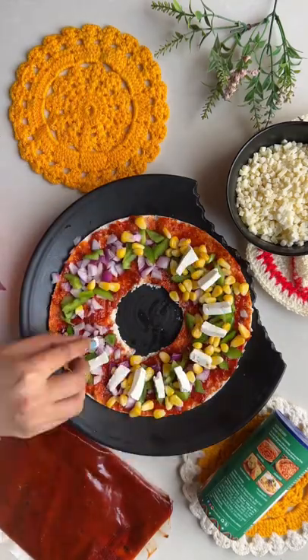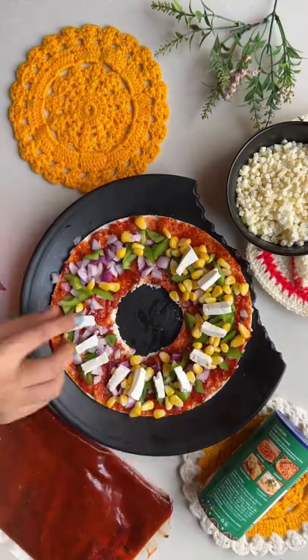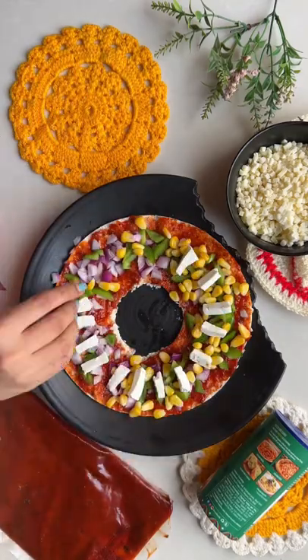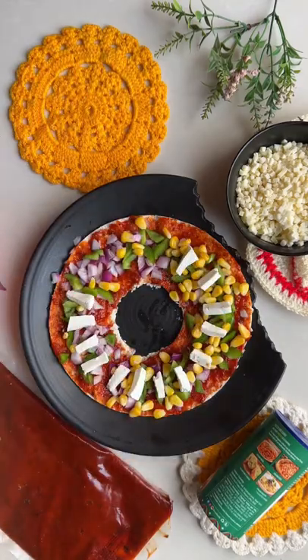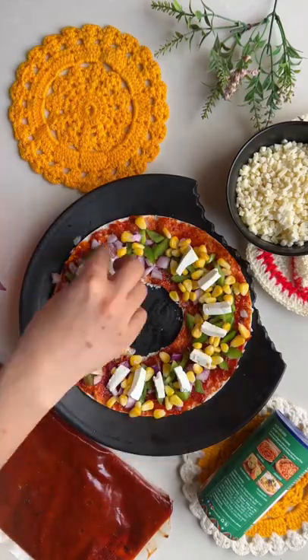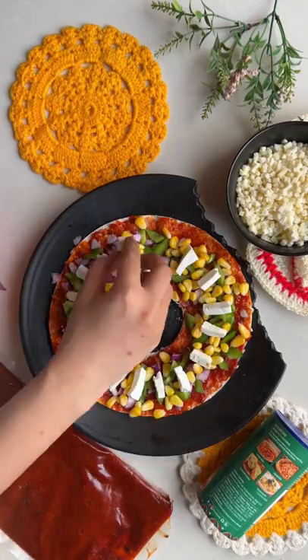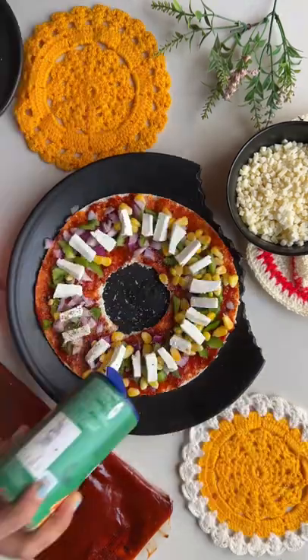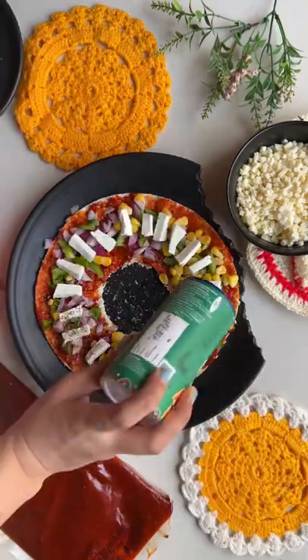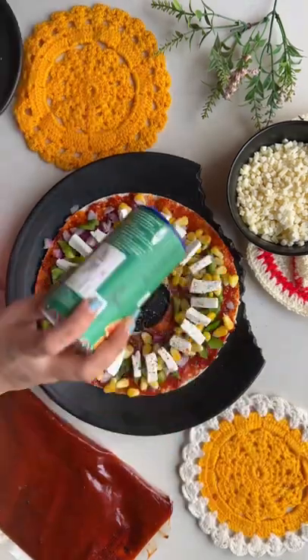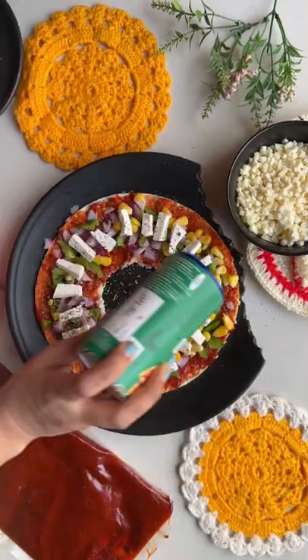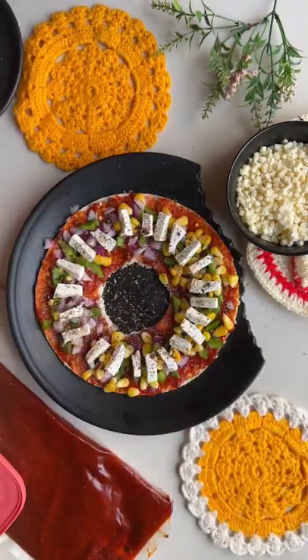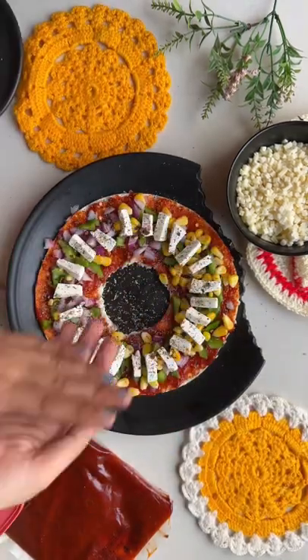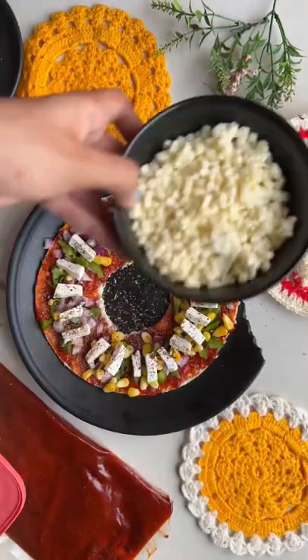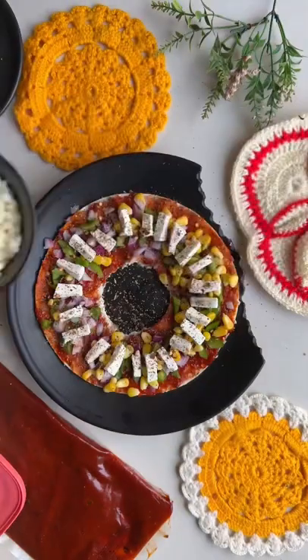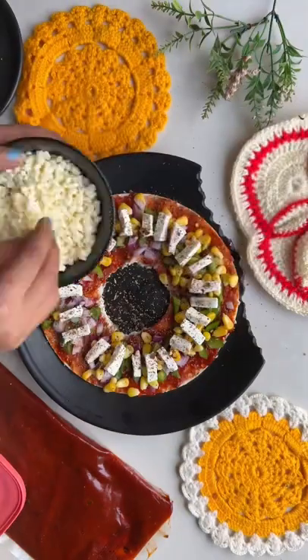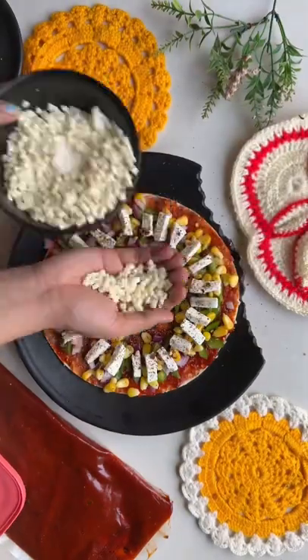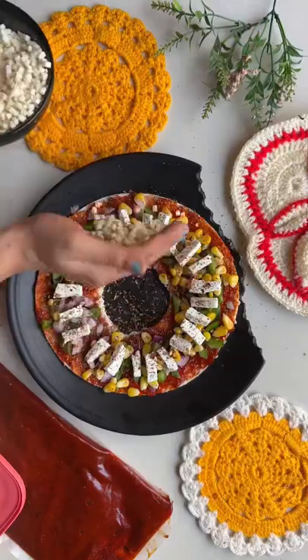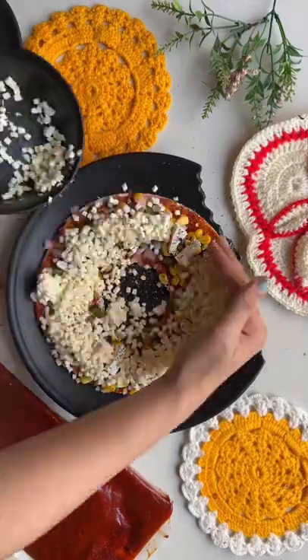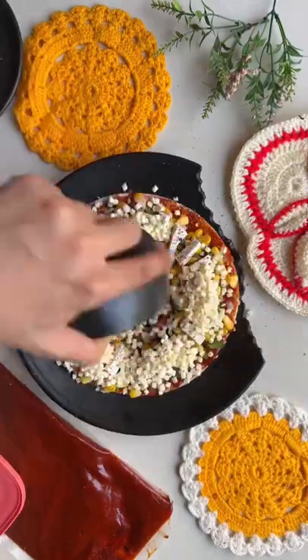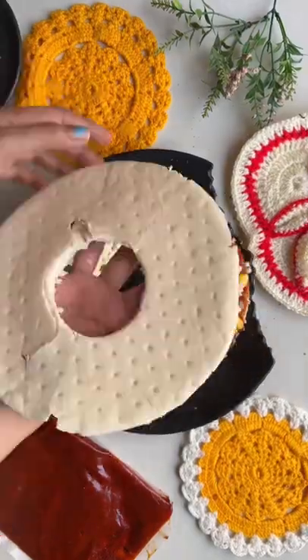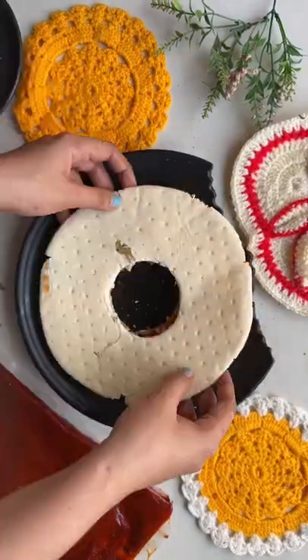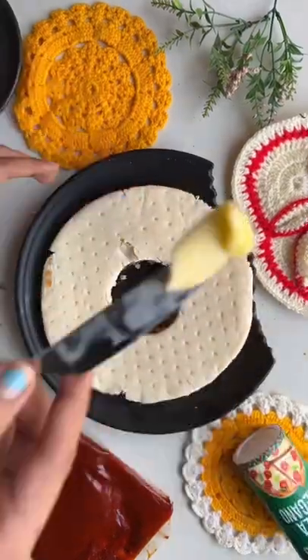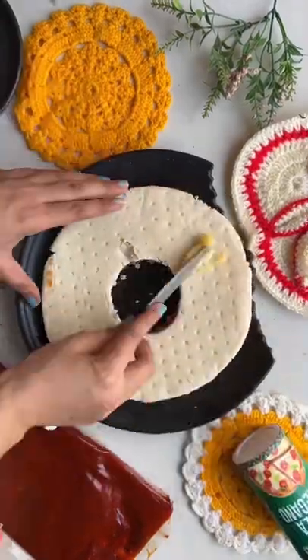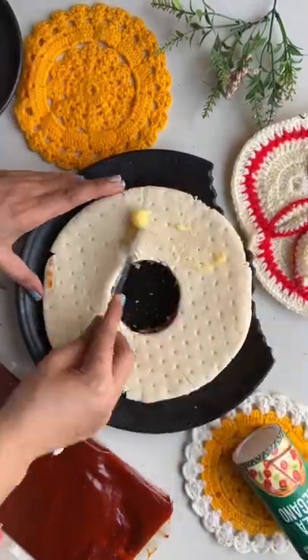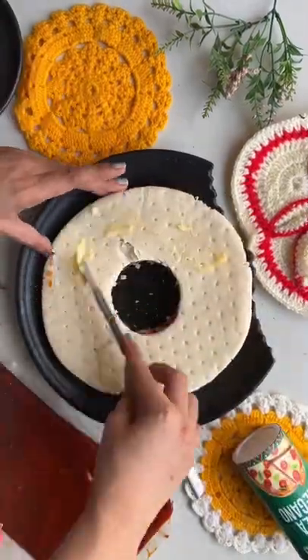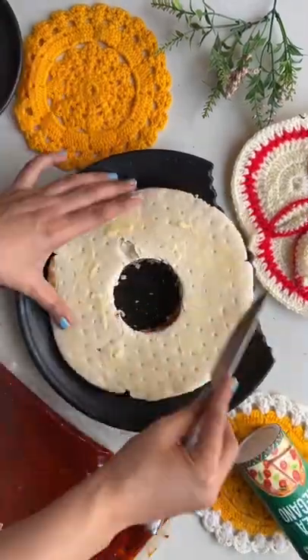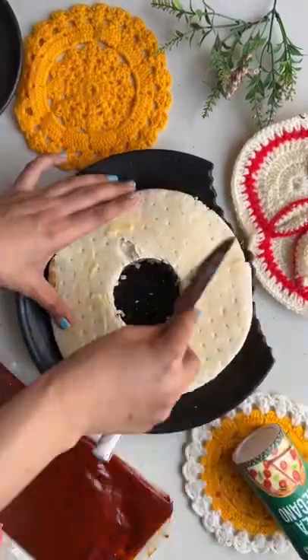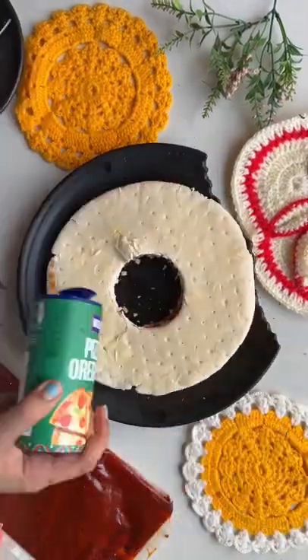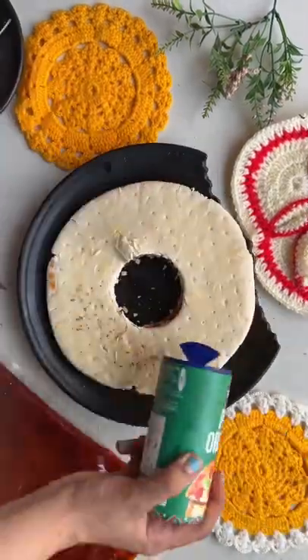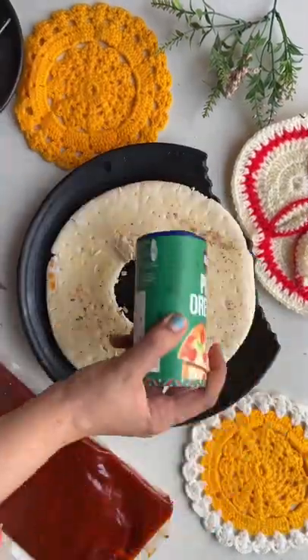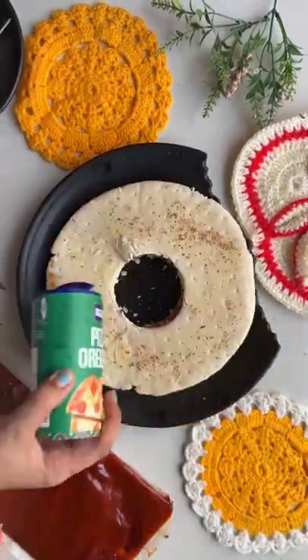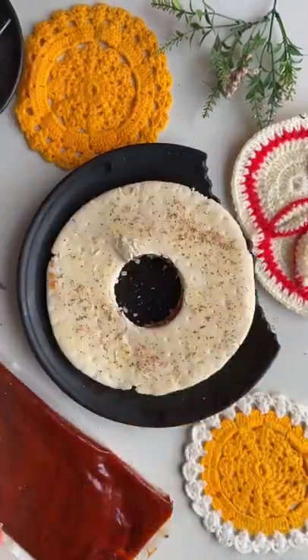Put the sauce in it and add the veggies. Put the oregano and chili flakes with cheese. And add the base with butter.